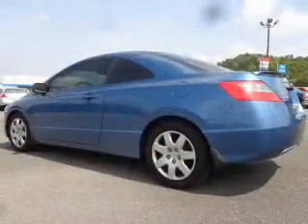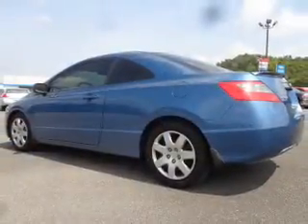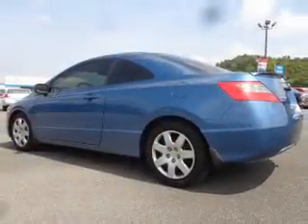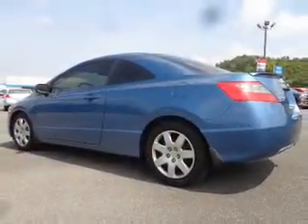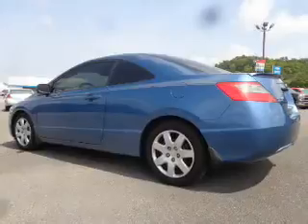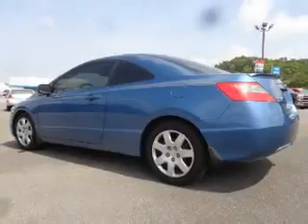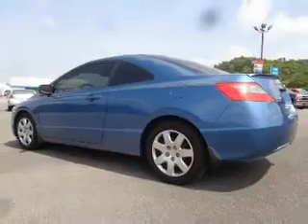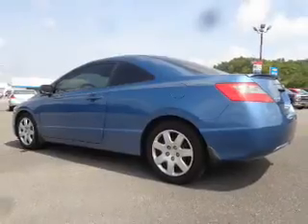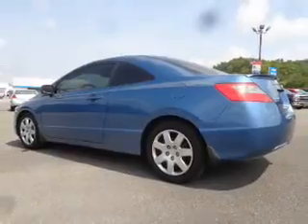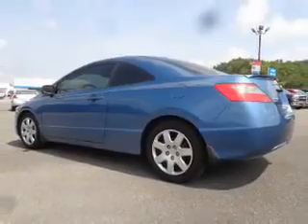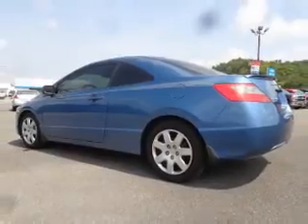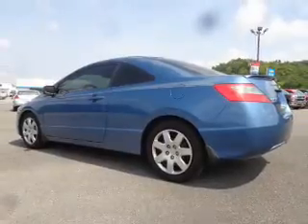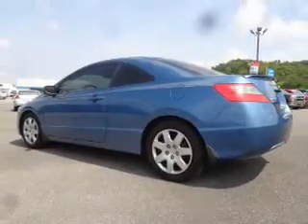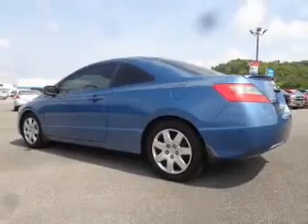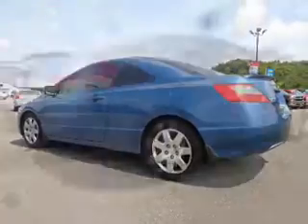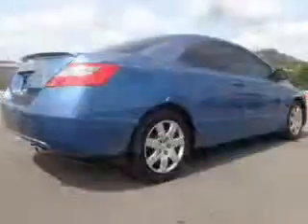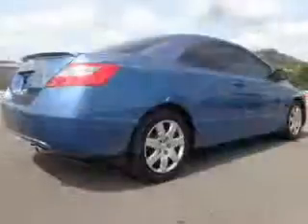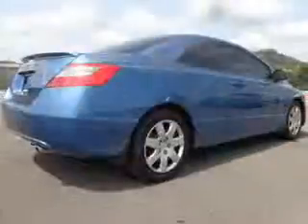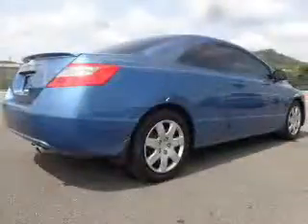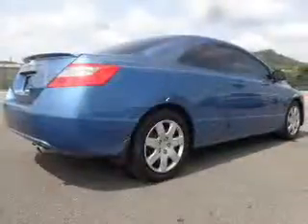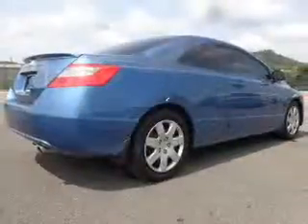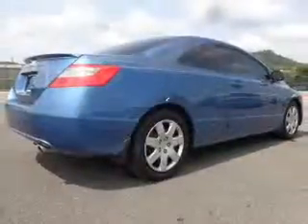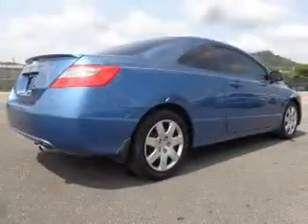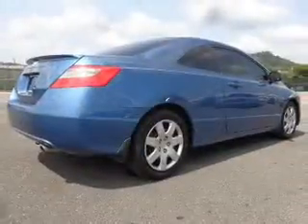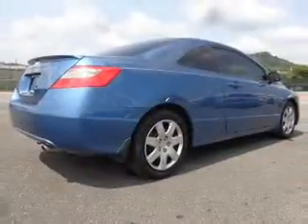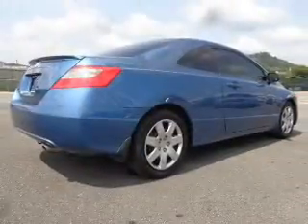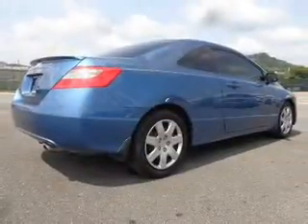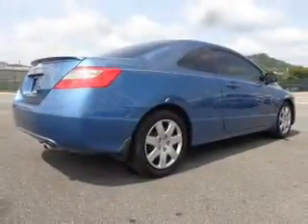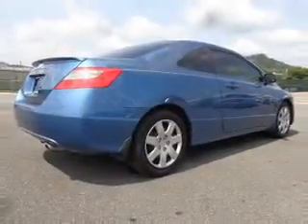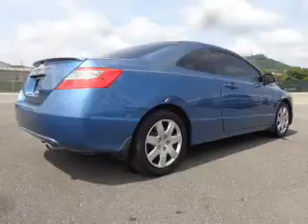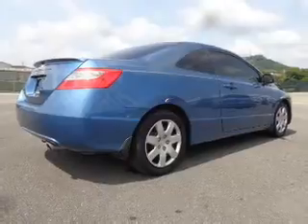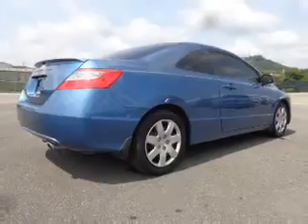The features include a spoiler, independent suspension, daytime running lights, and anti-lock brakes.